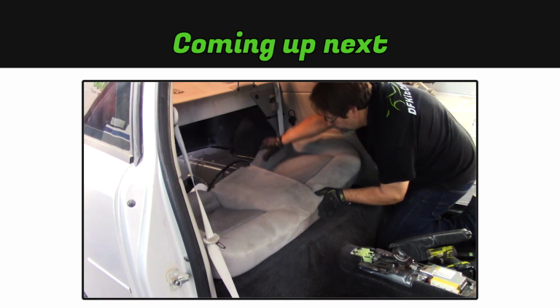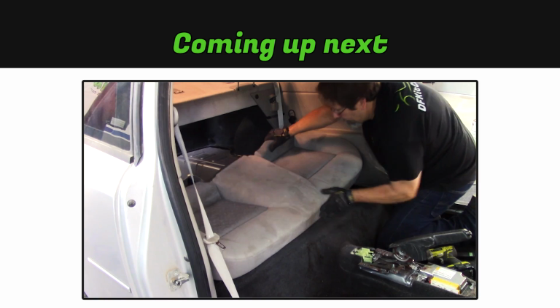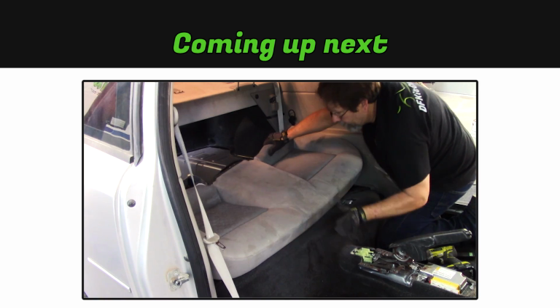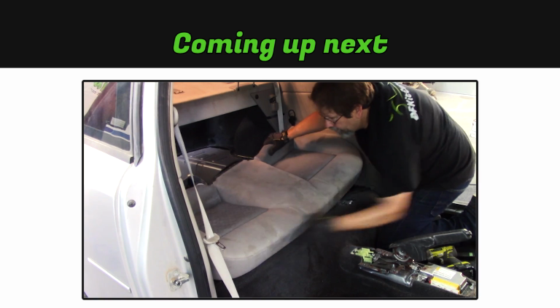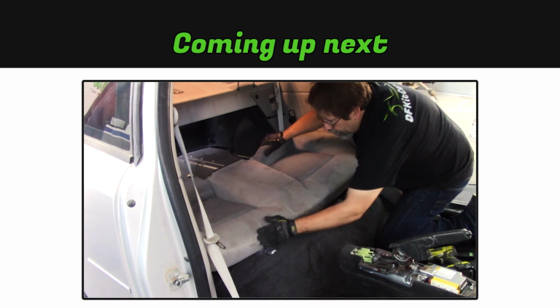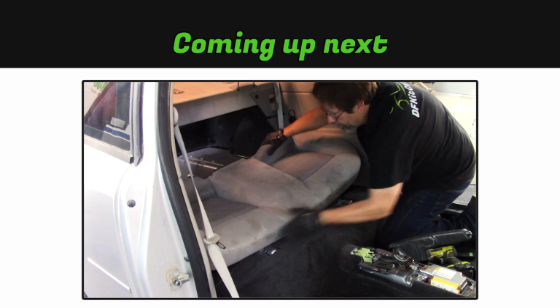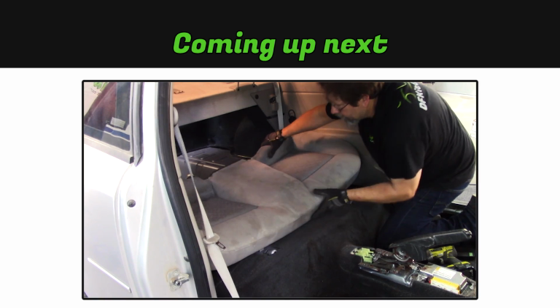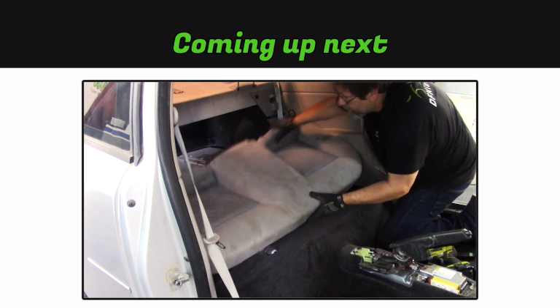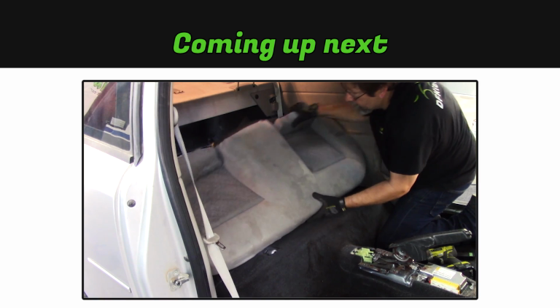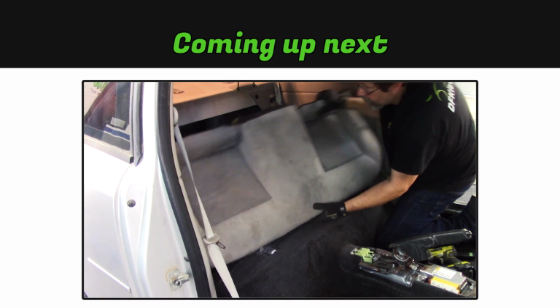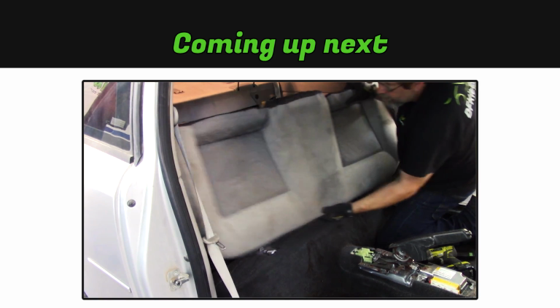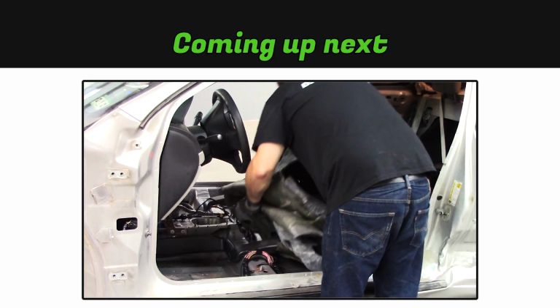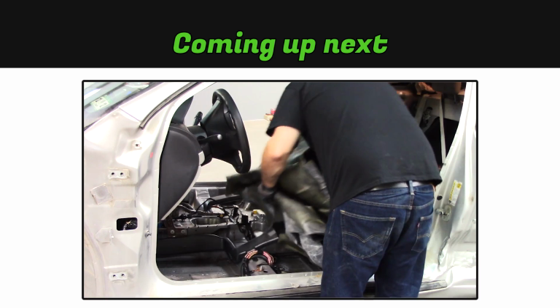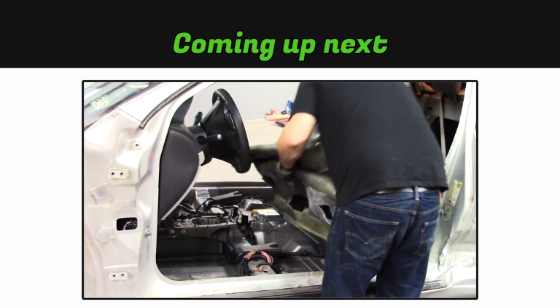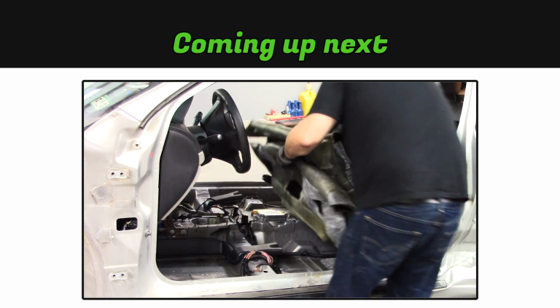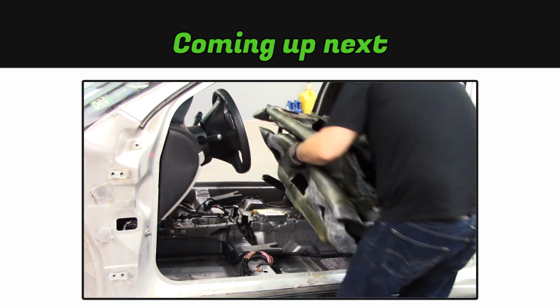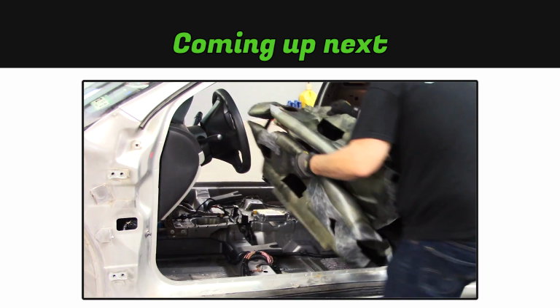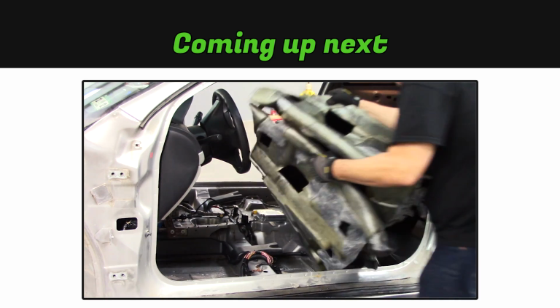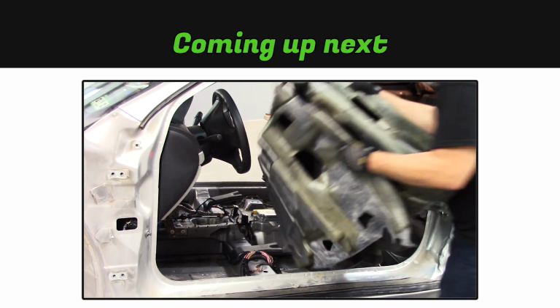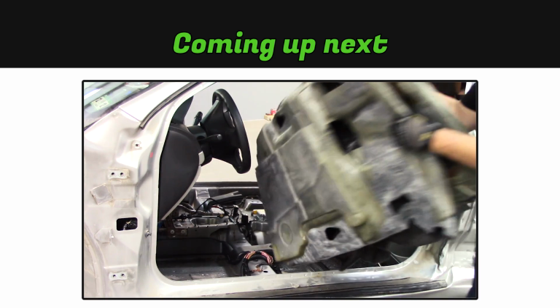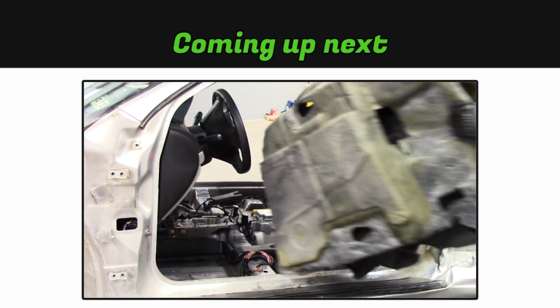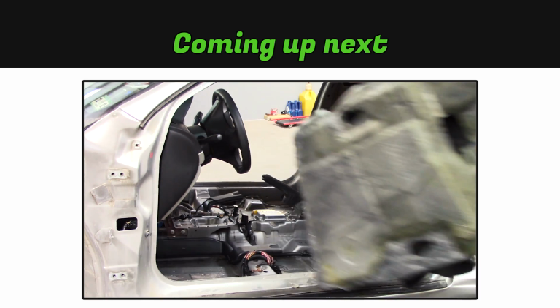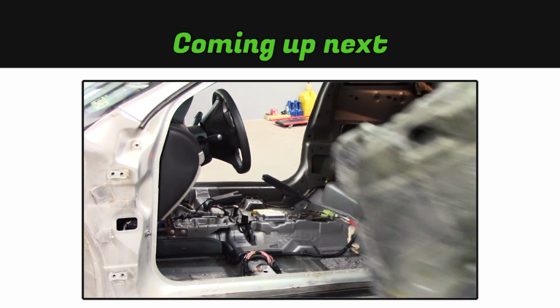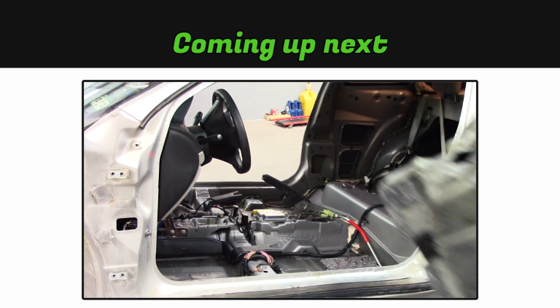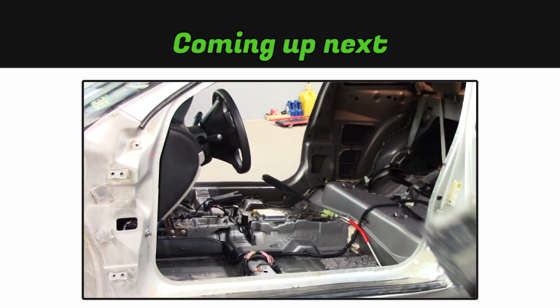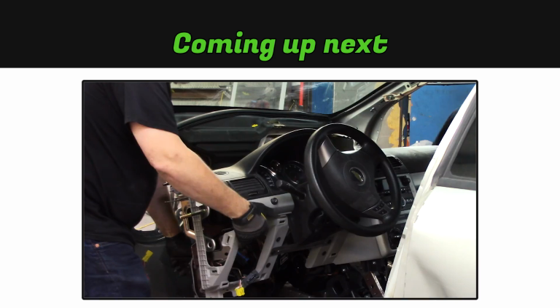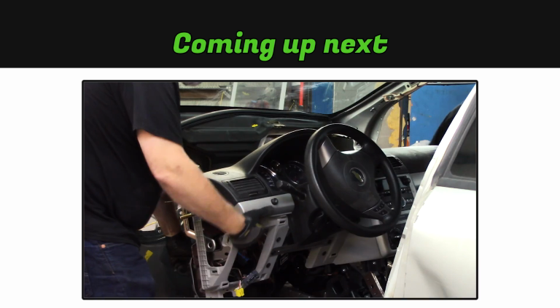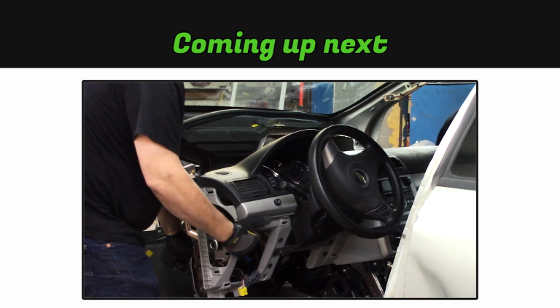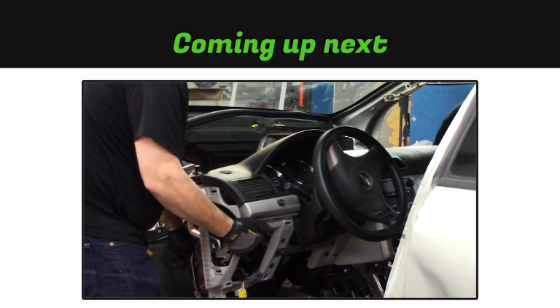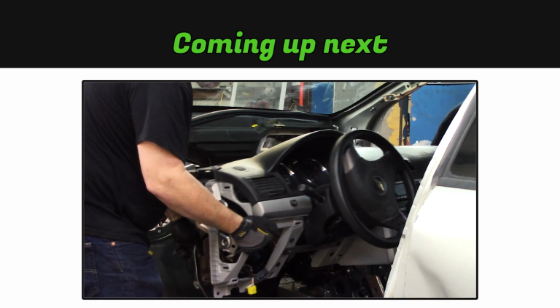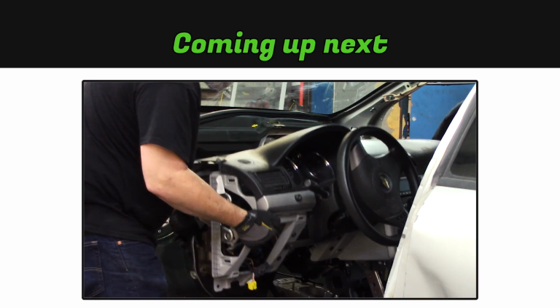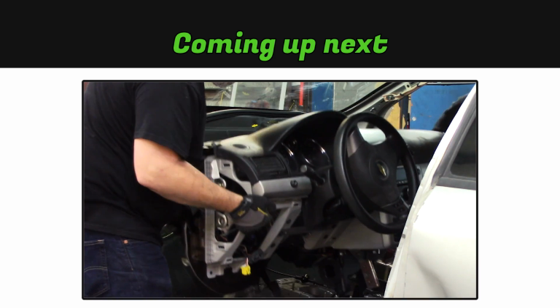In the next video we'll strip out the interior of the donor and remove the dash.